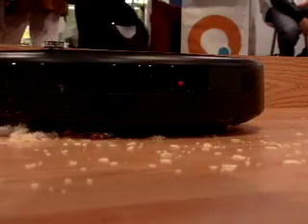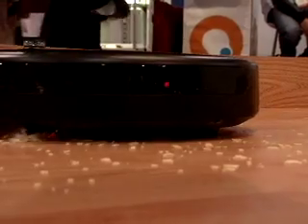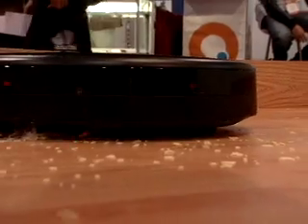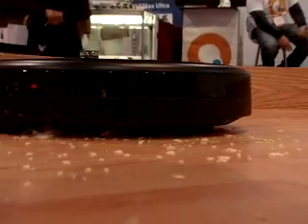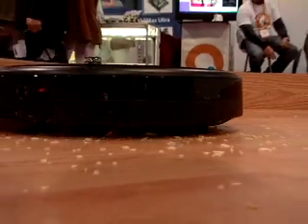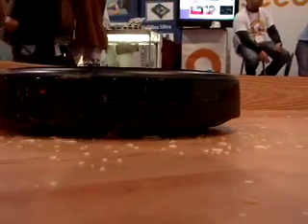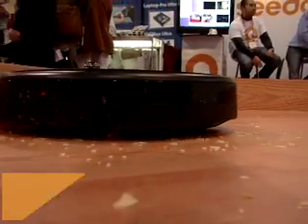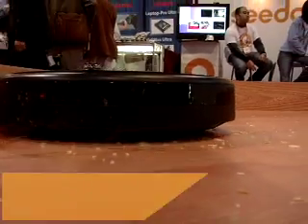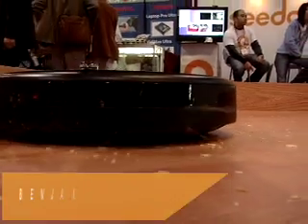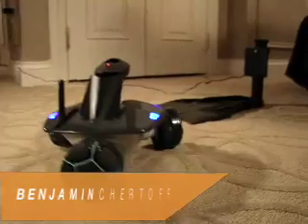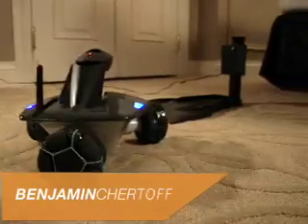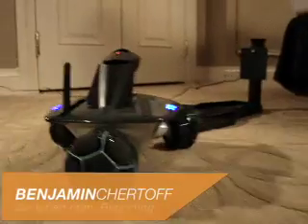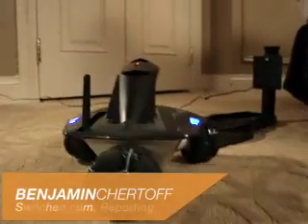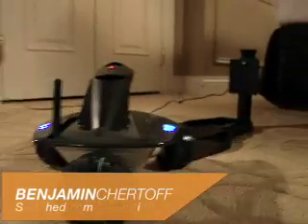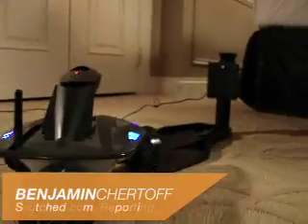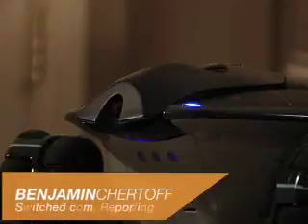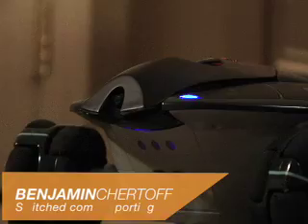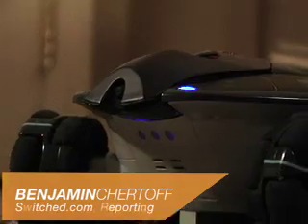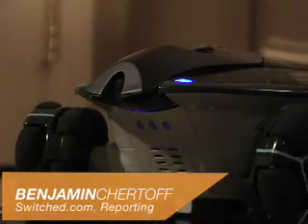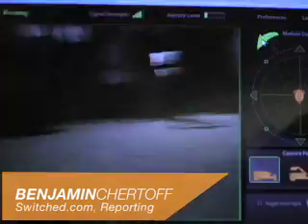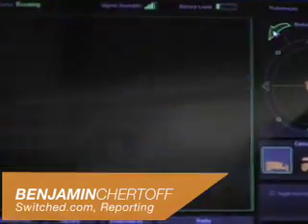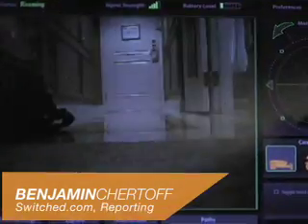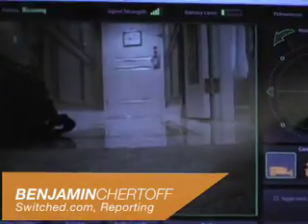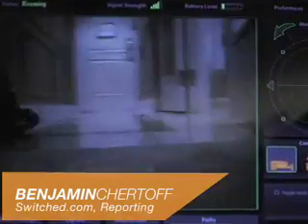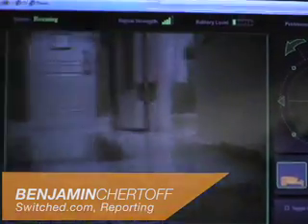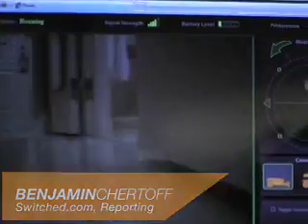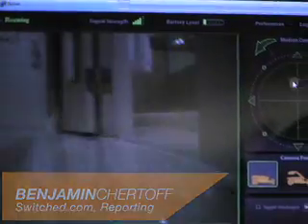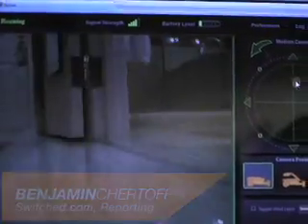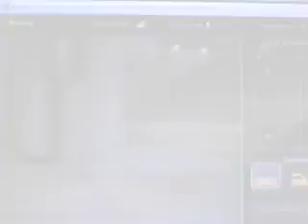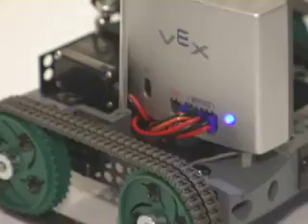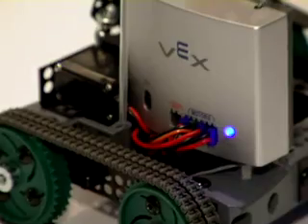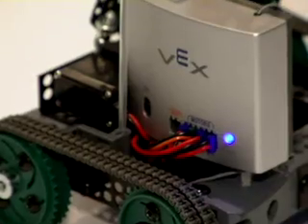They are ready to clean our floors and guard our house. The next stop on the robot invasion: the toy store.